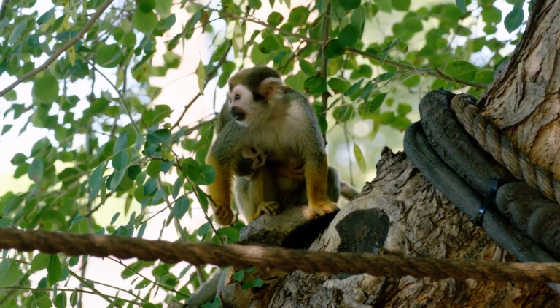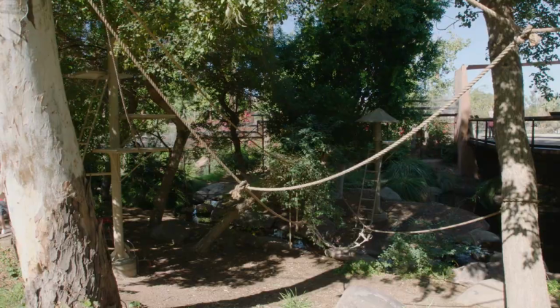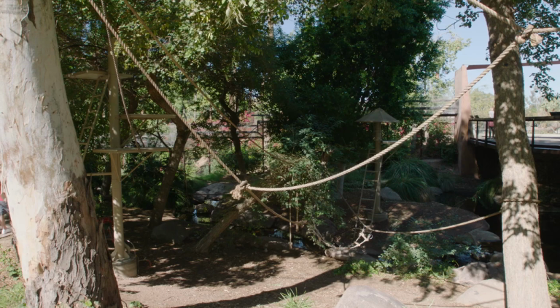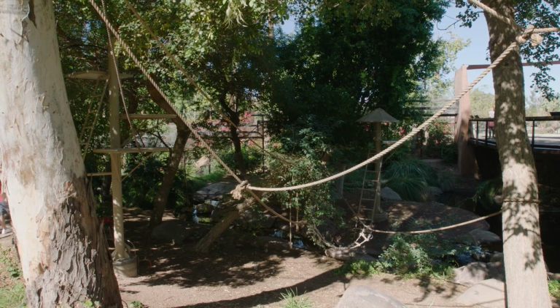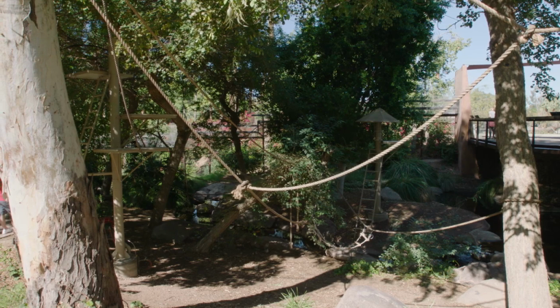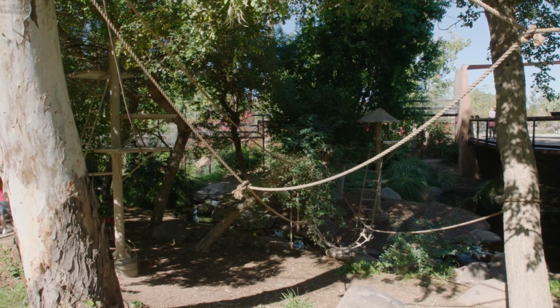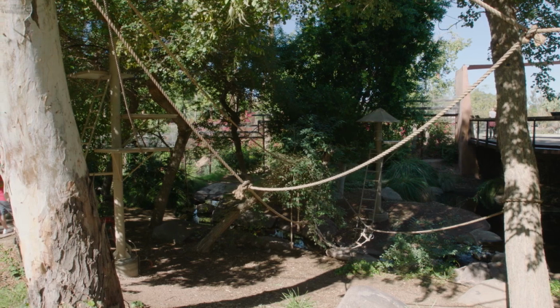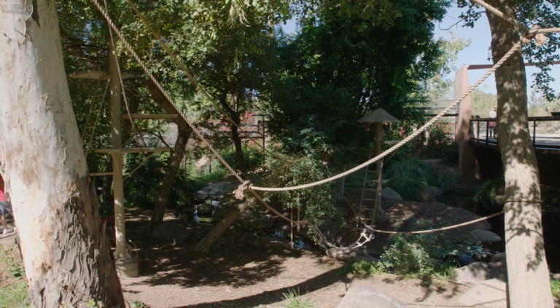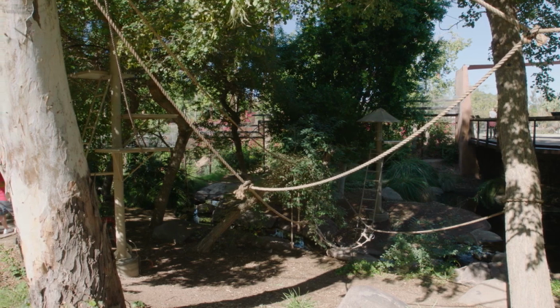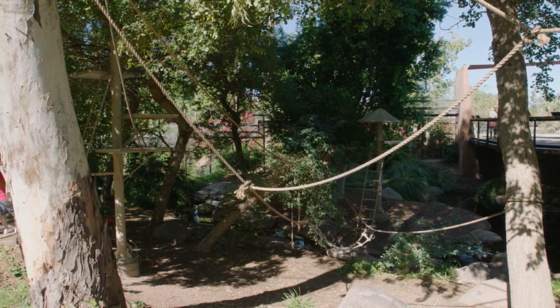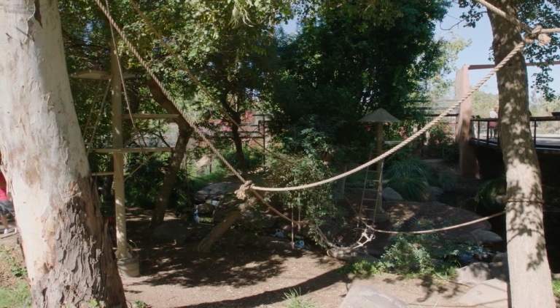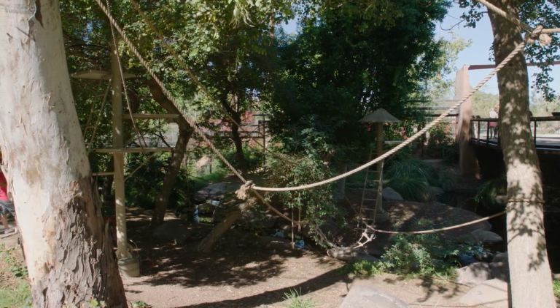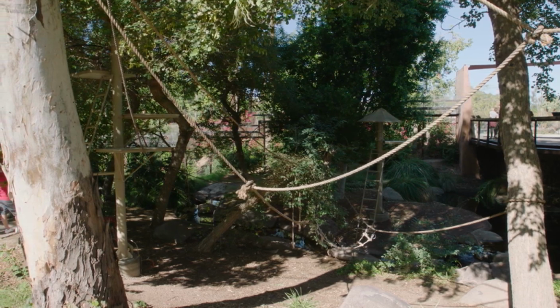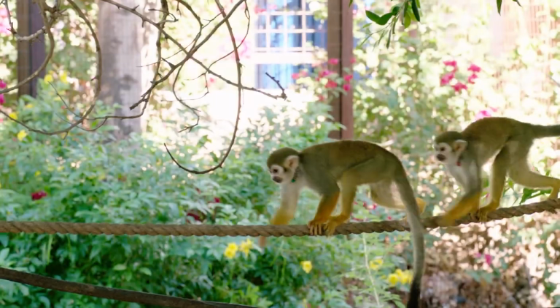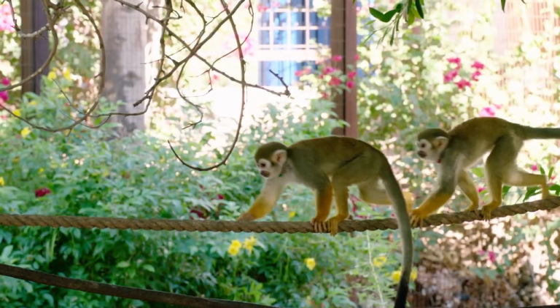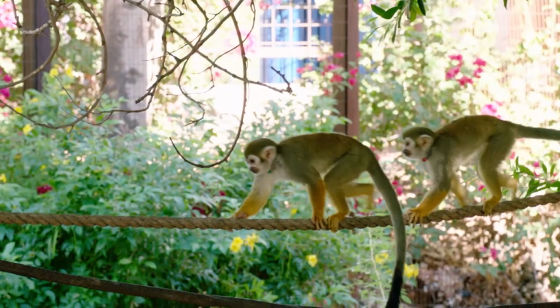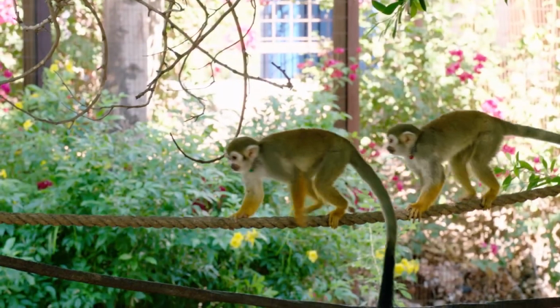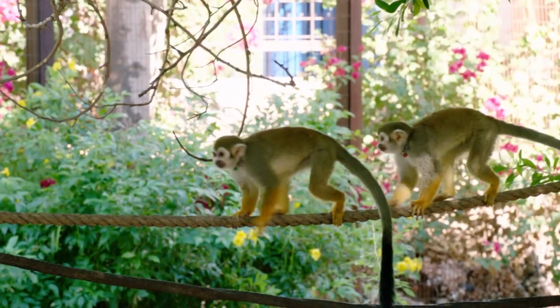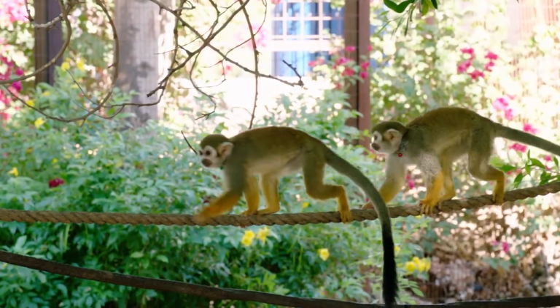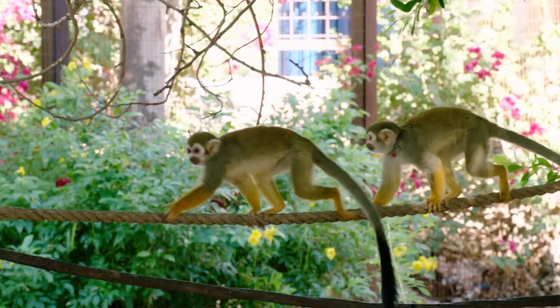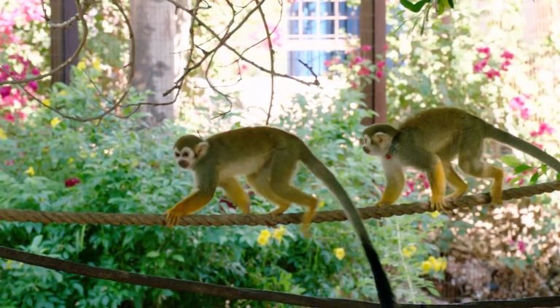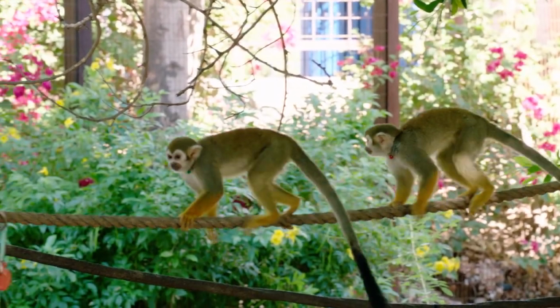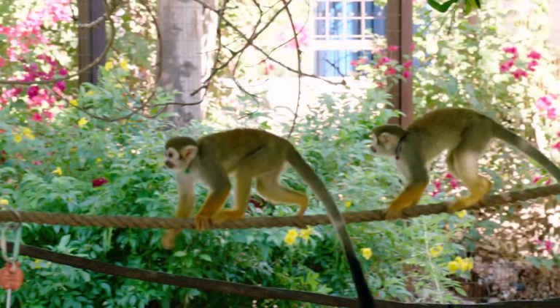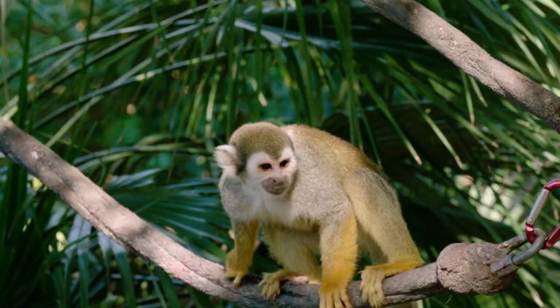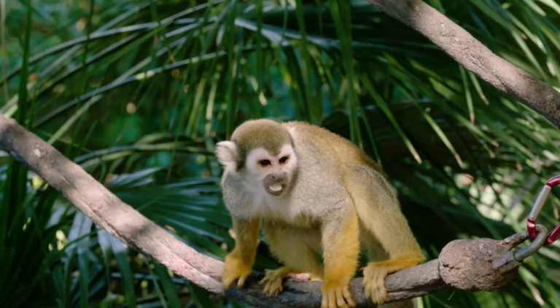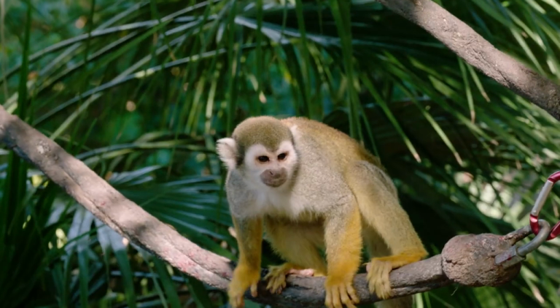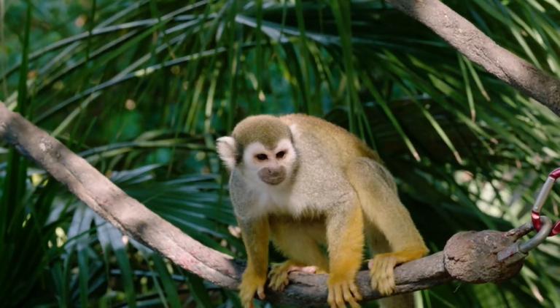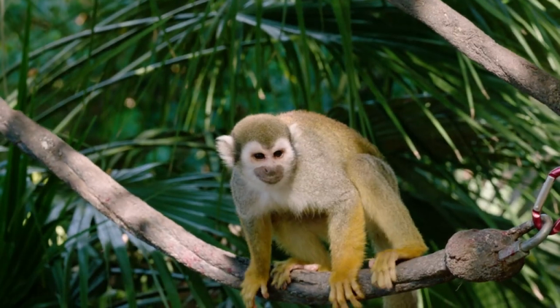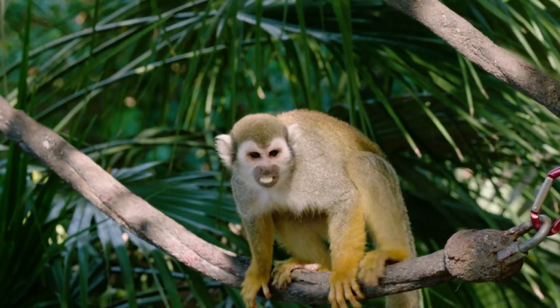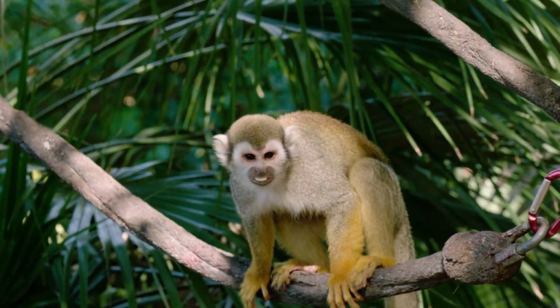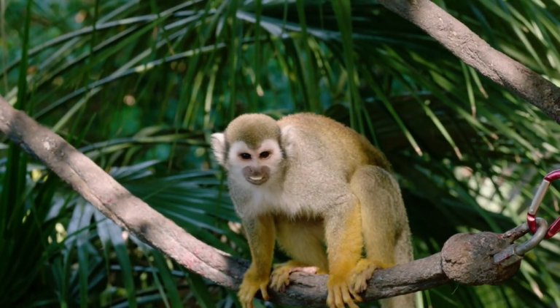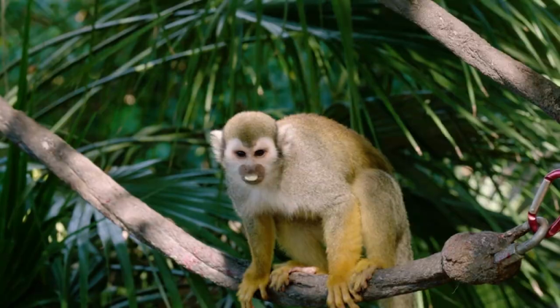Here in Monkey Village, because we don't have a grown male, our females are in charge — whereas in the wild the males would be.